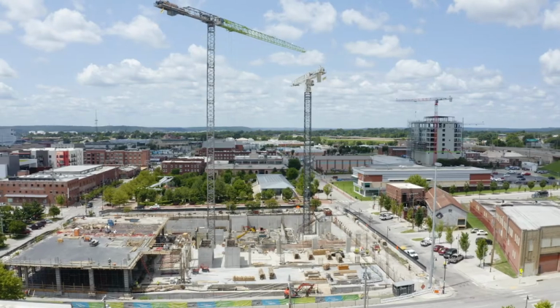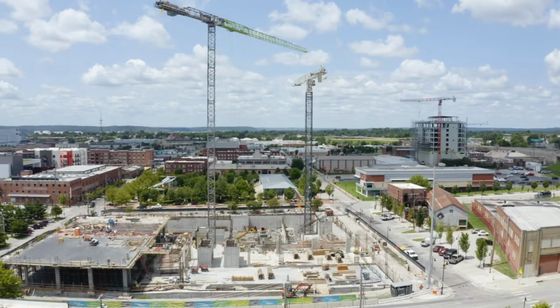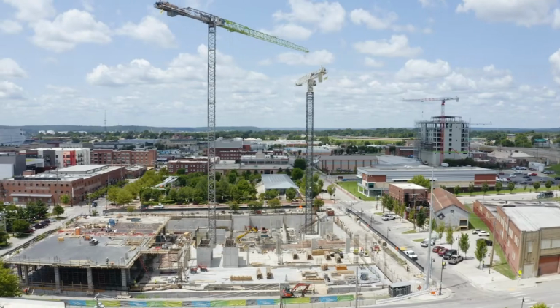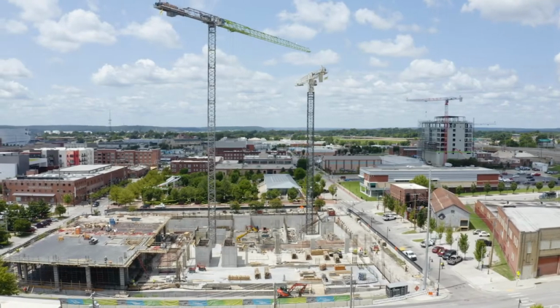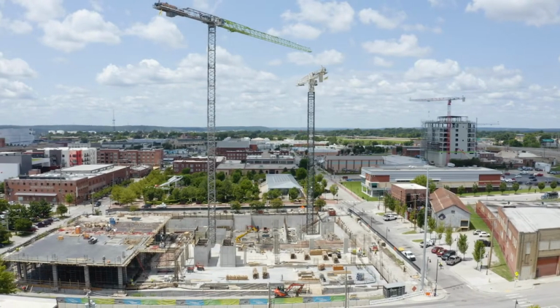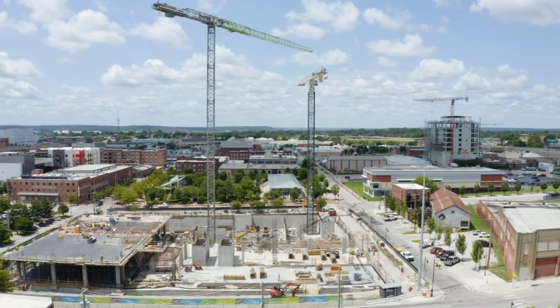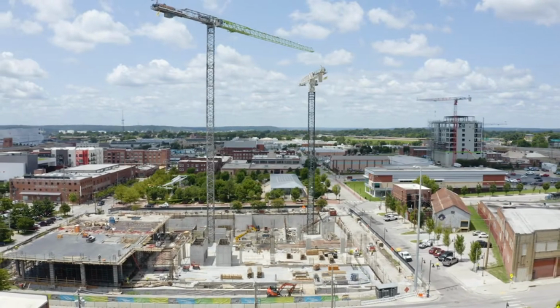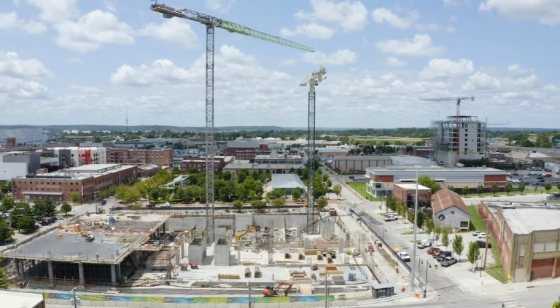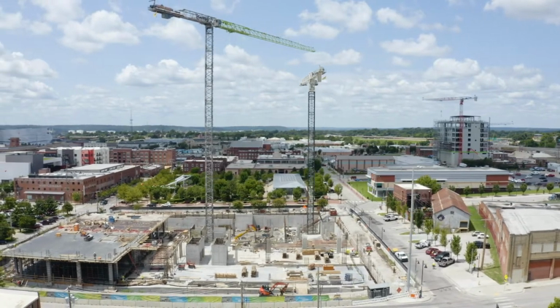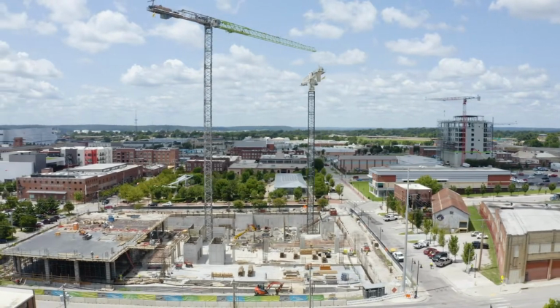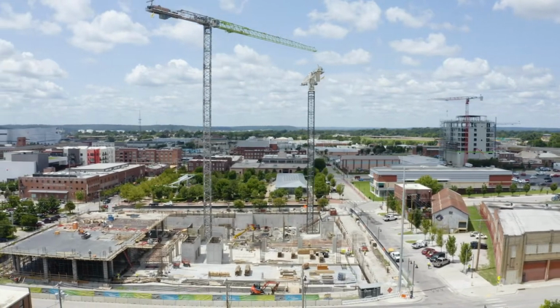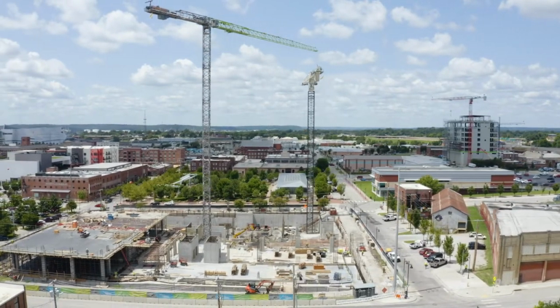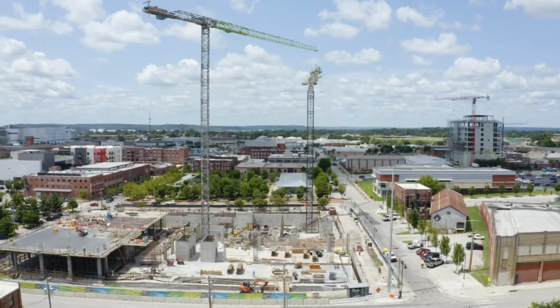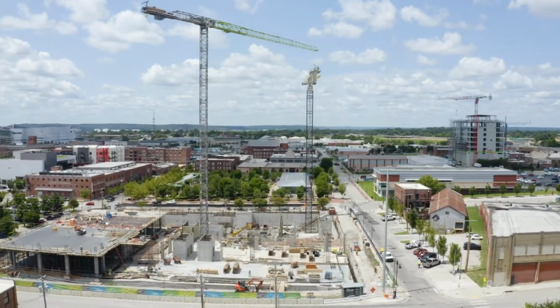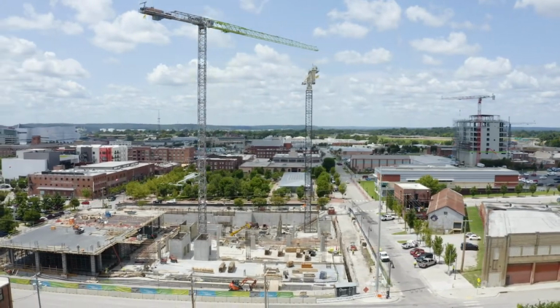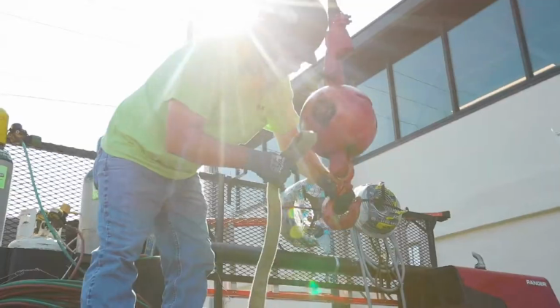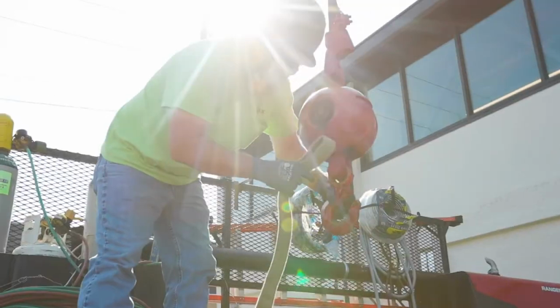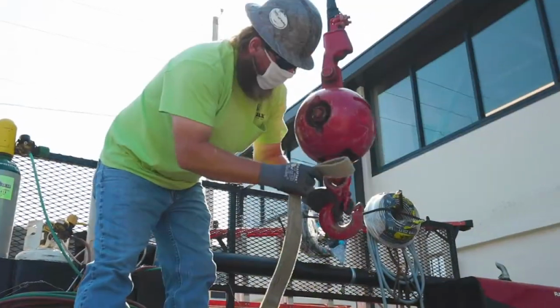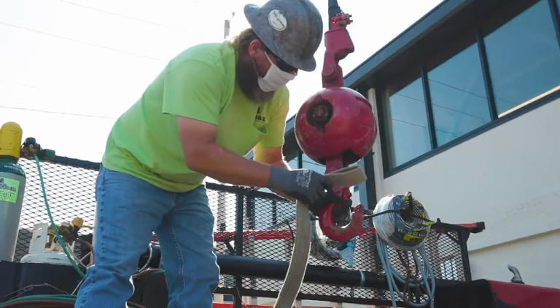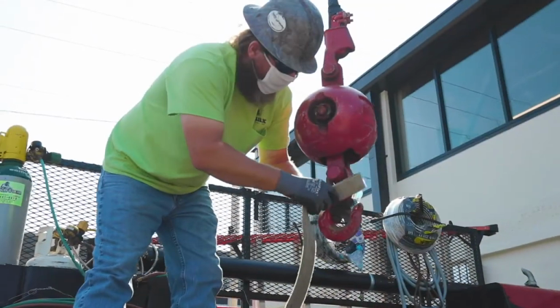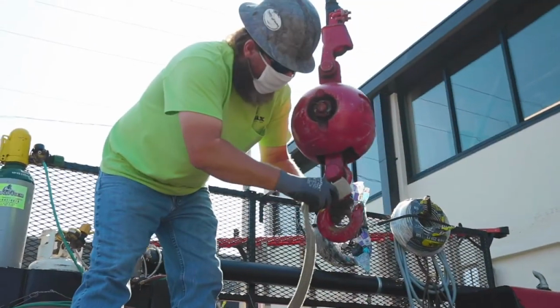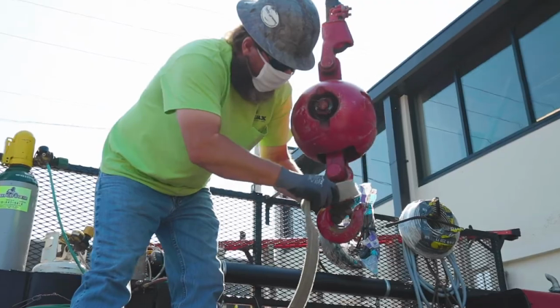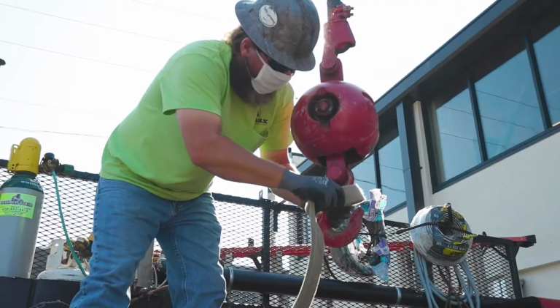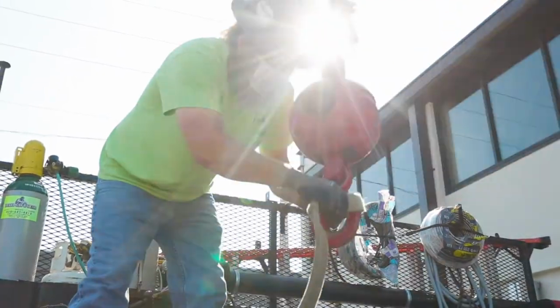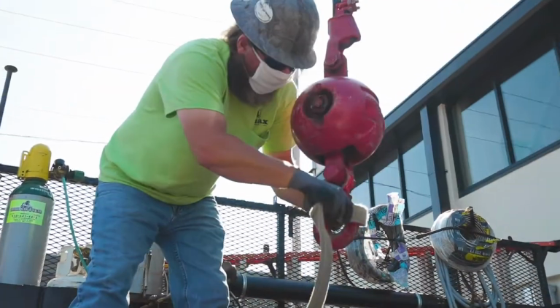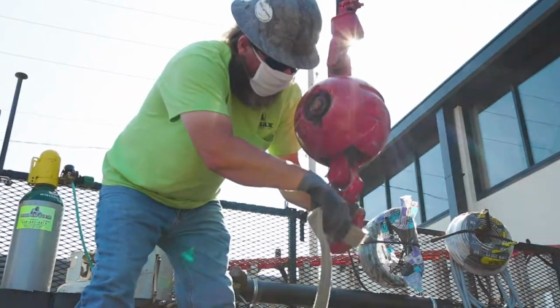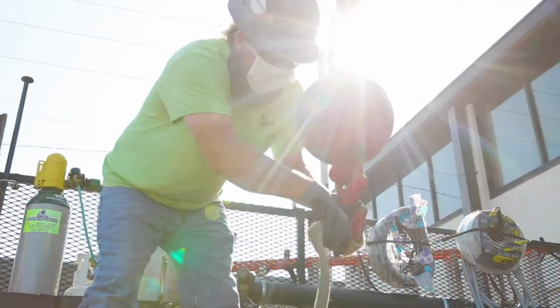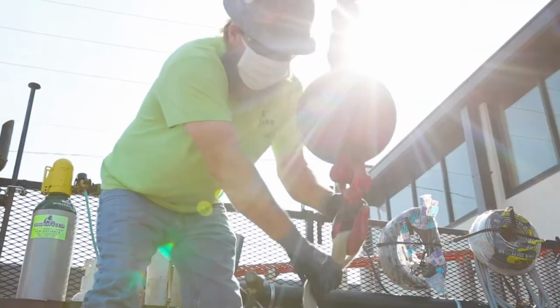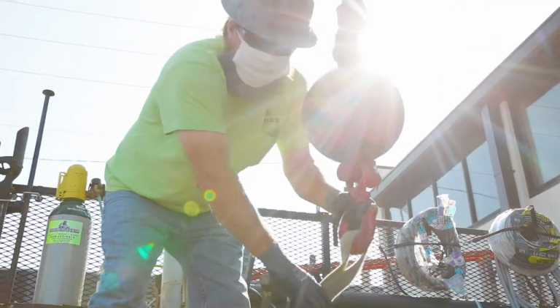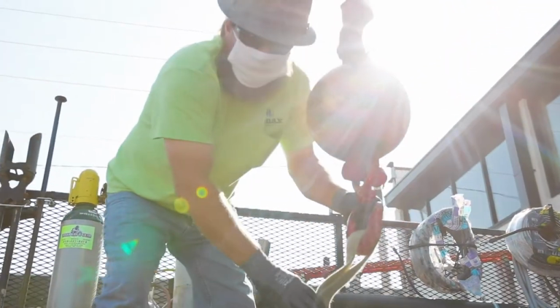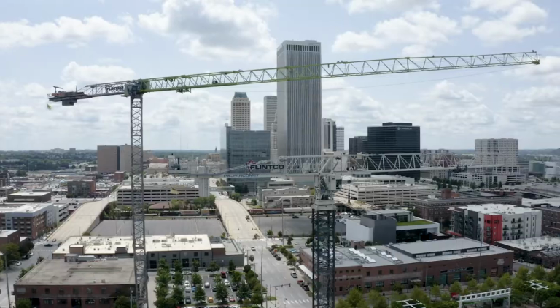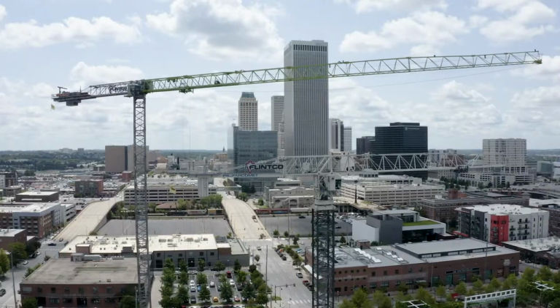Just to the west of us is a hundred-million-dollar office building that we're building, comprising a full city block right in downtown Tulsa.